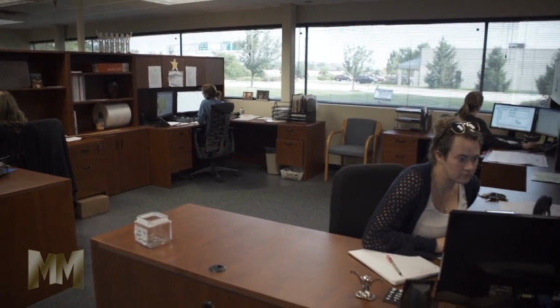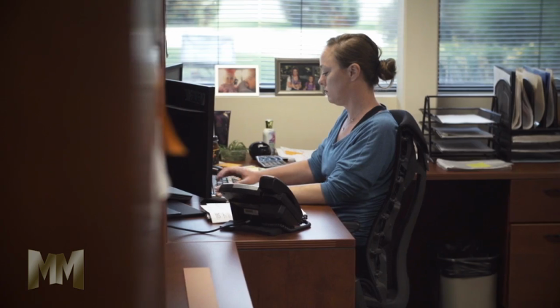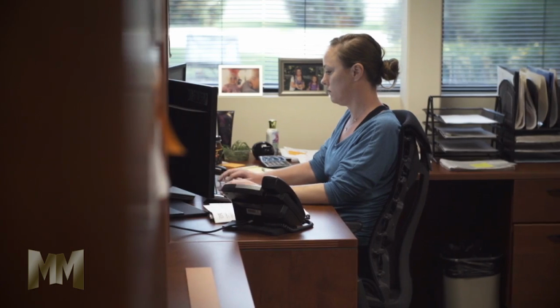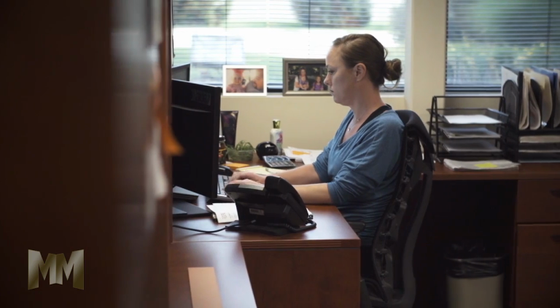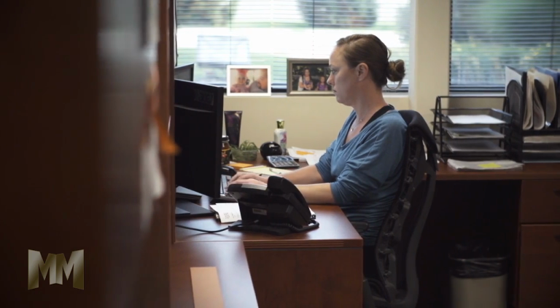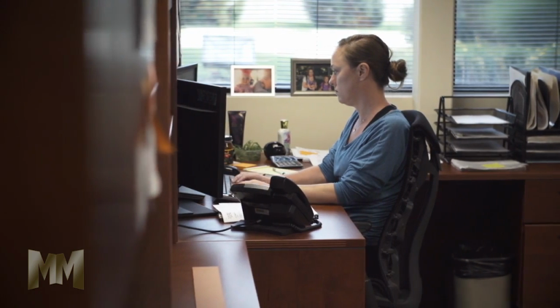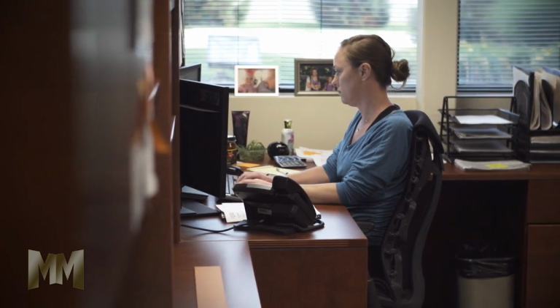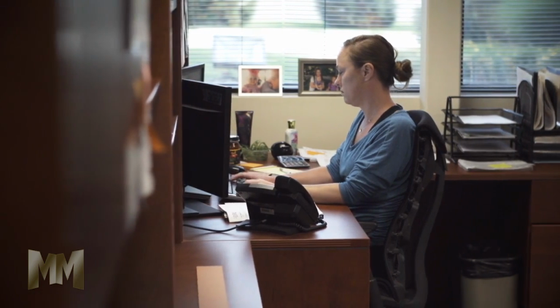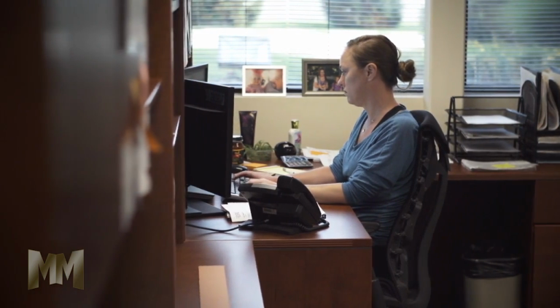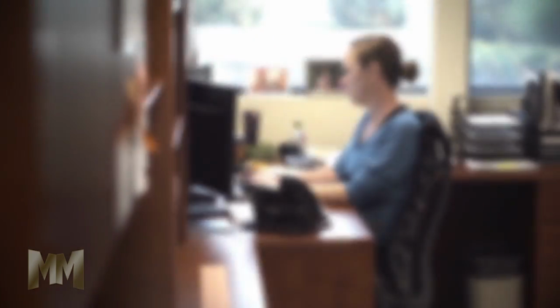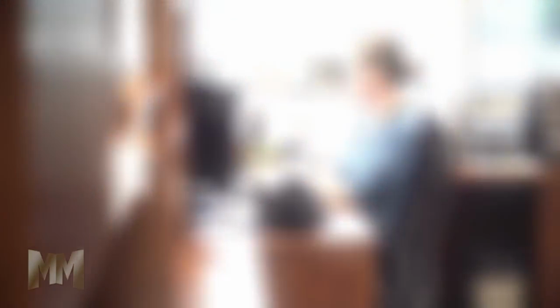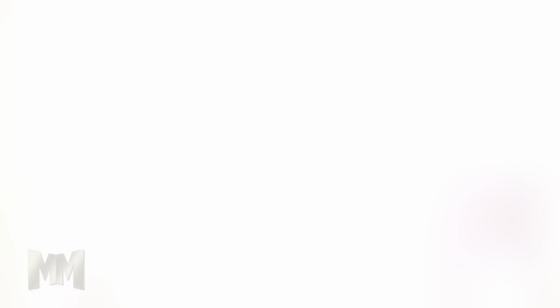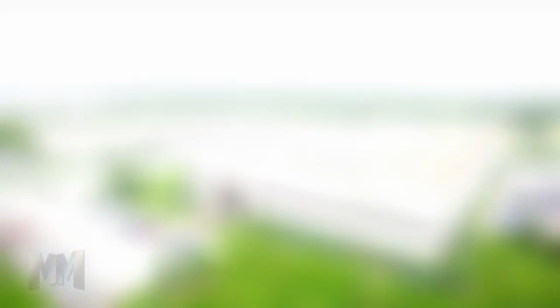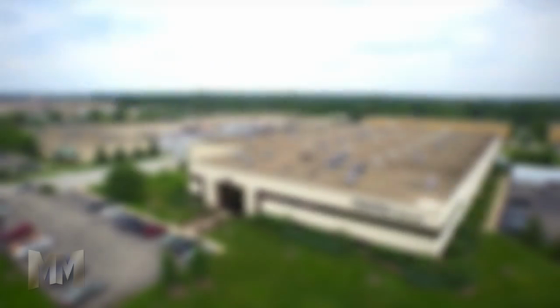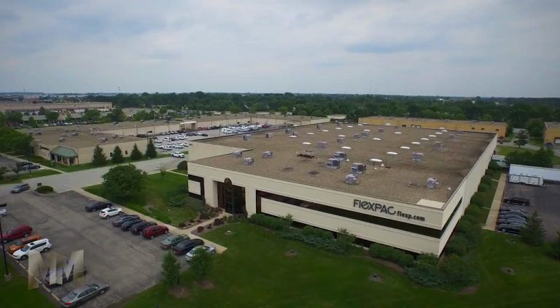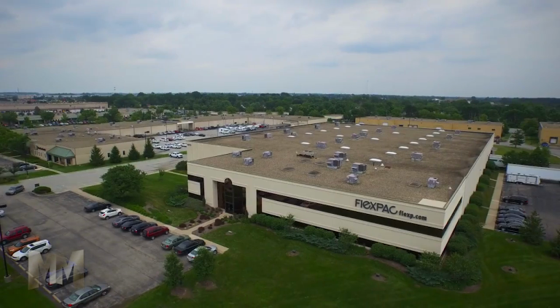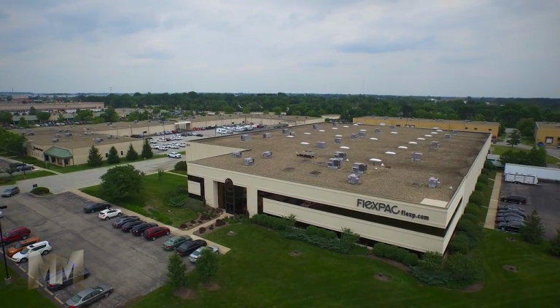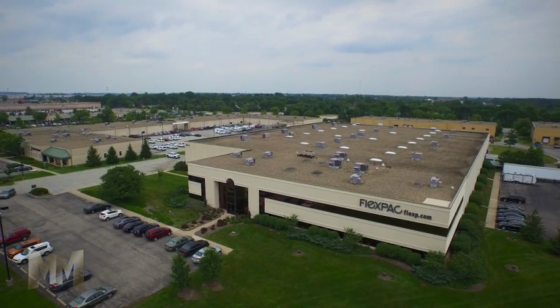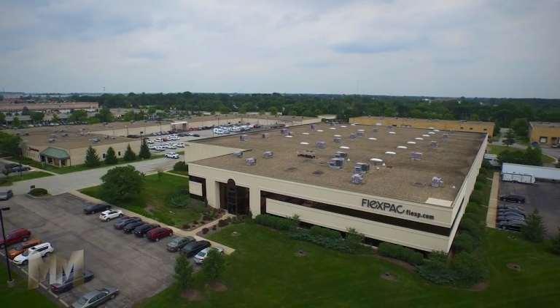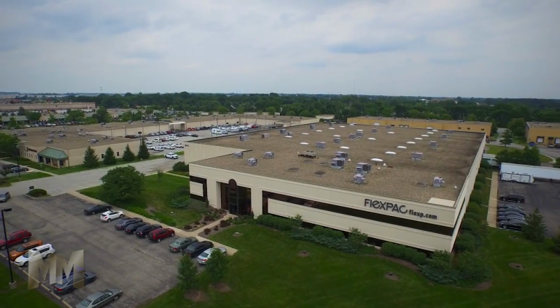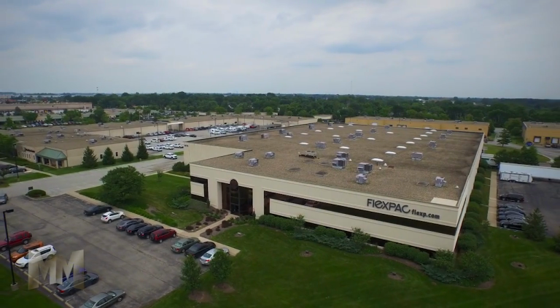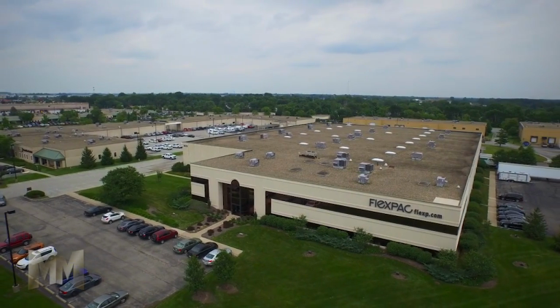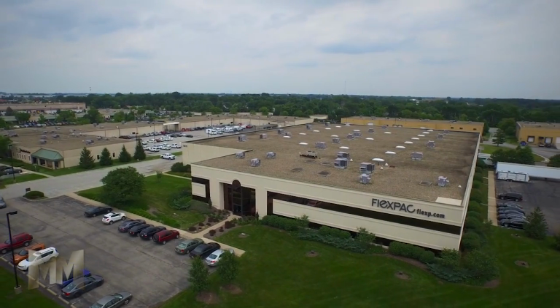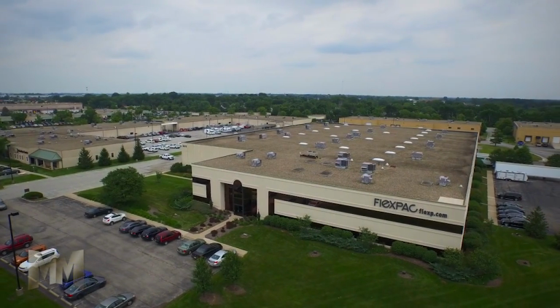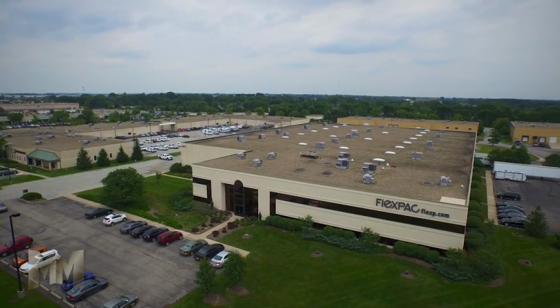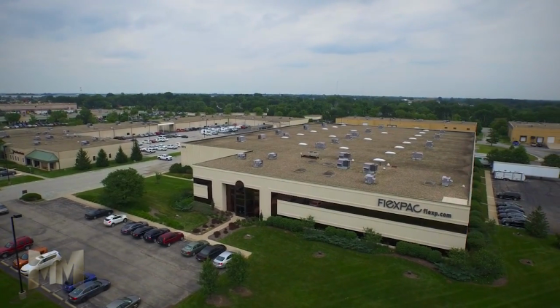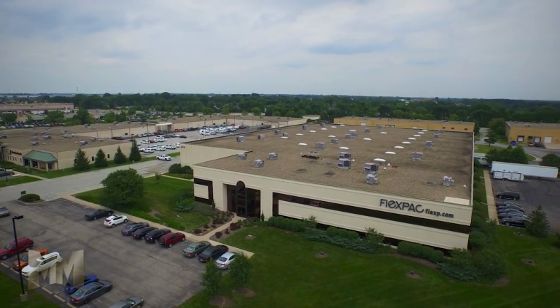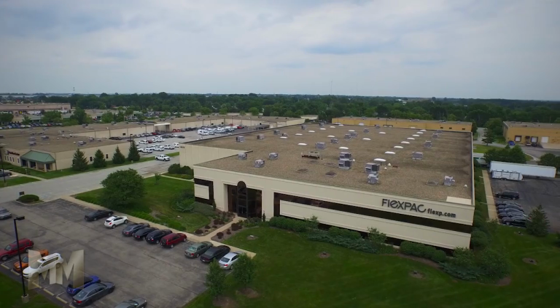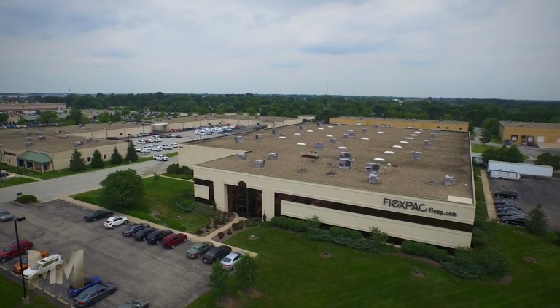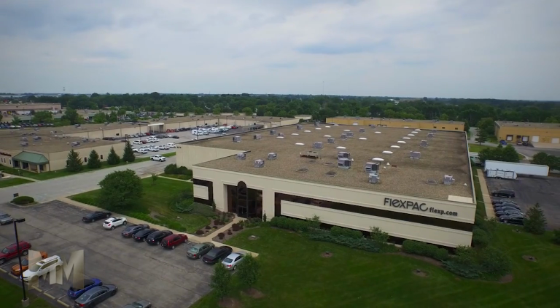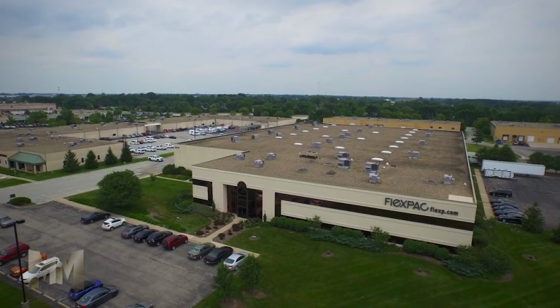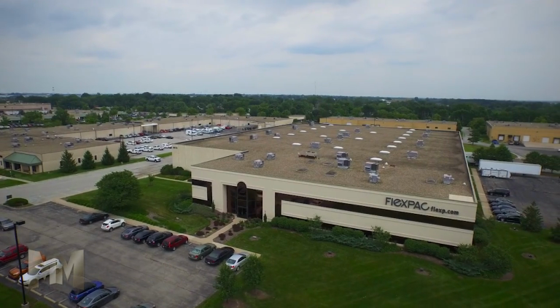What if they aren't even aware there is a problem? They turn to FlexPack, located in Indianapolis with branches throughout the Midwest.